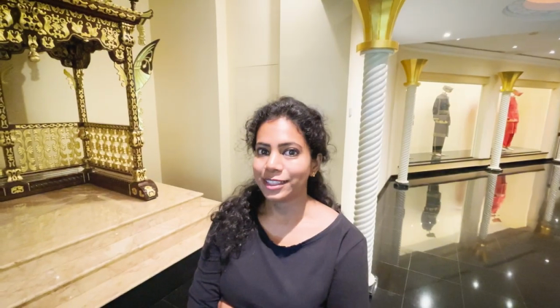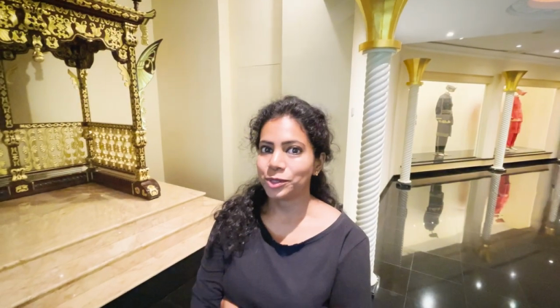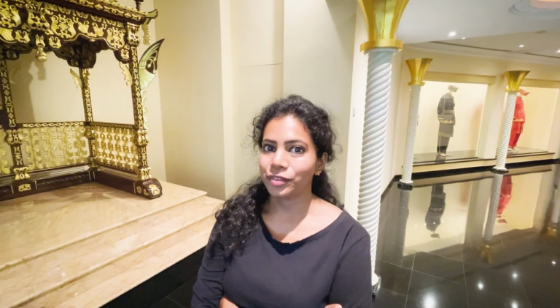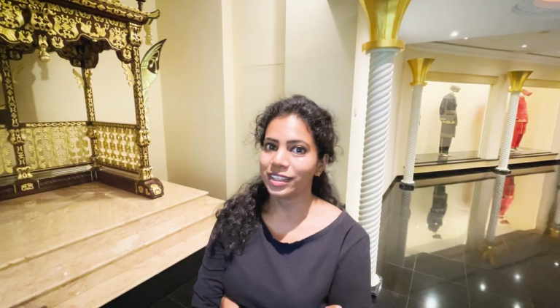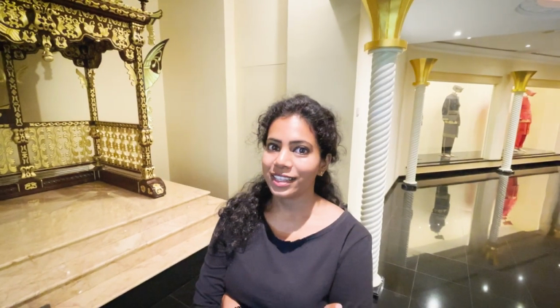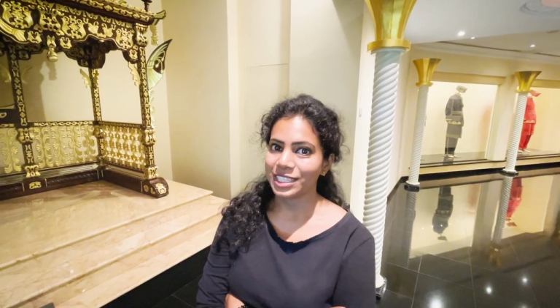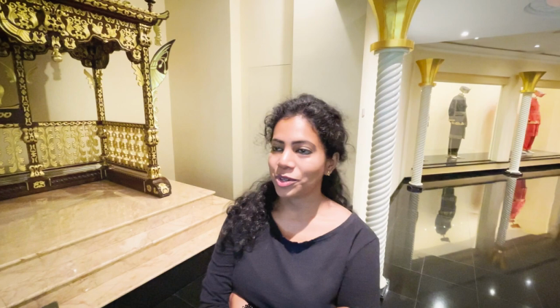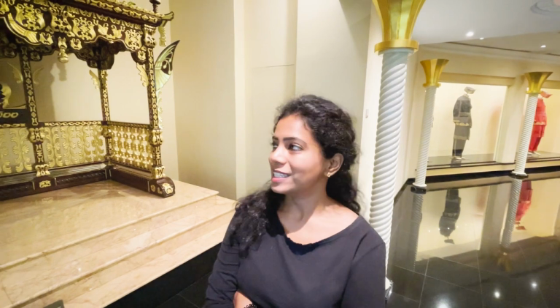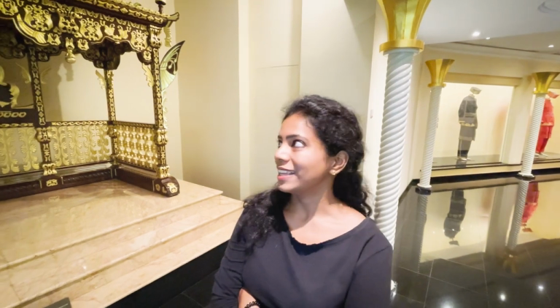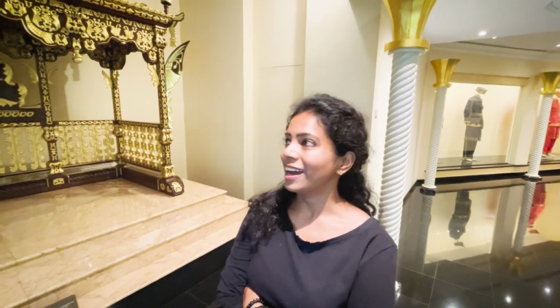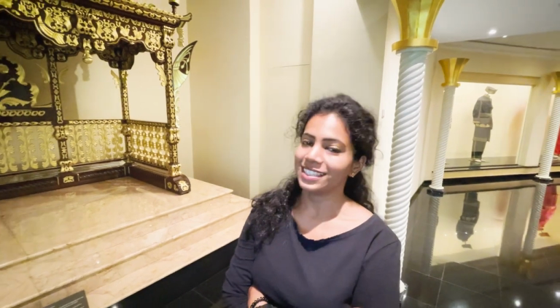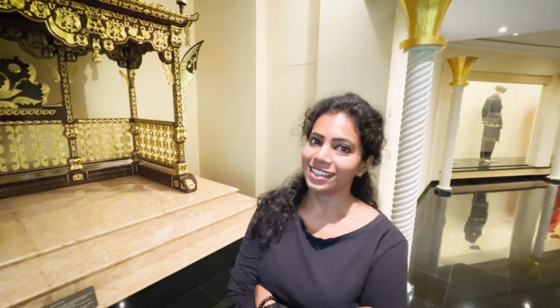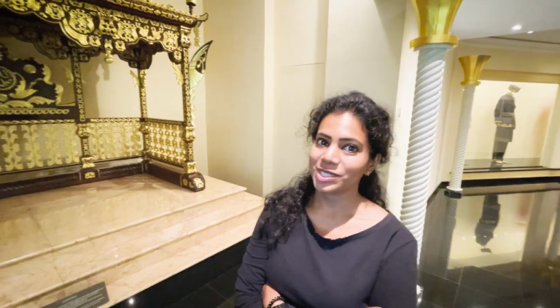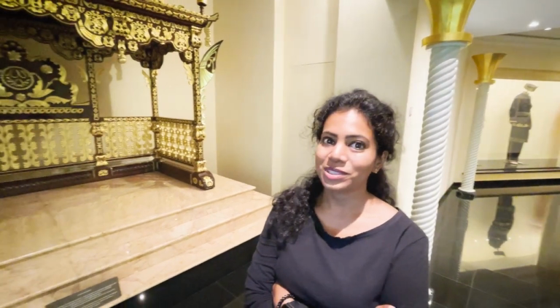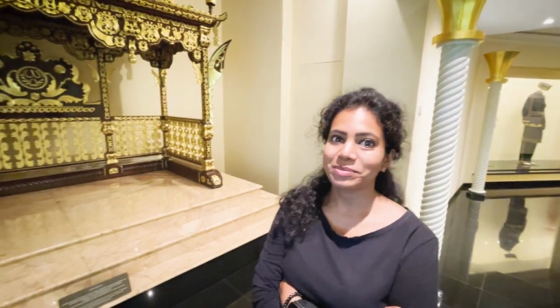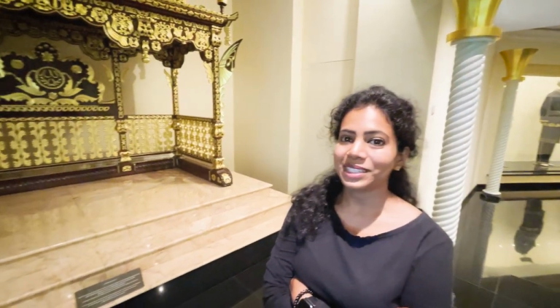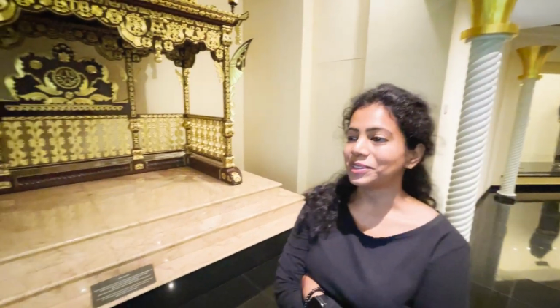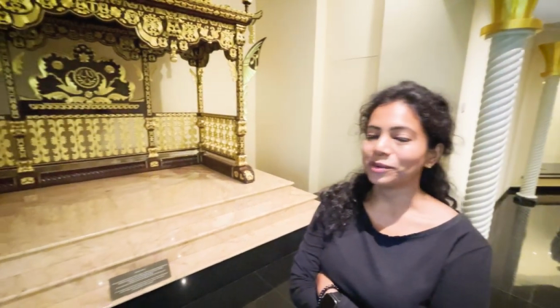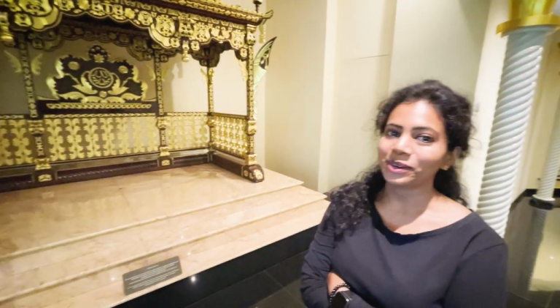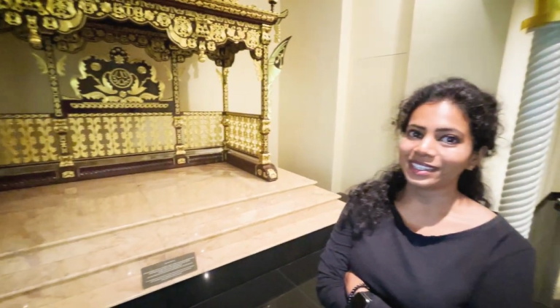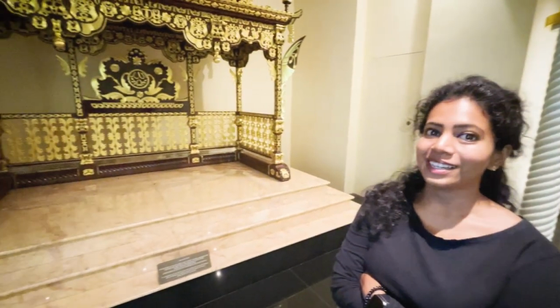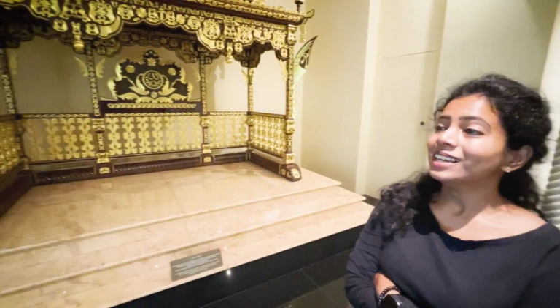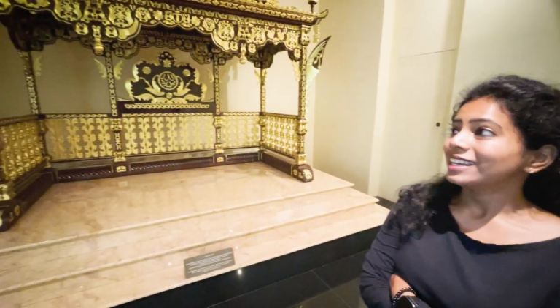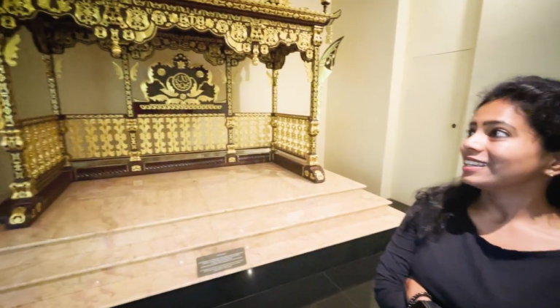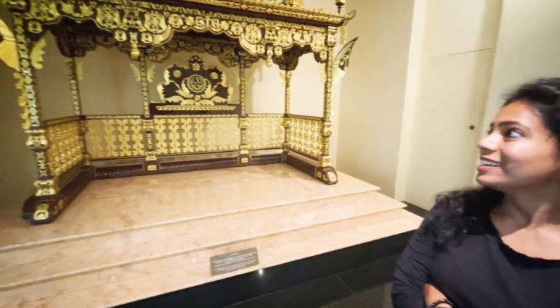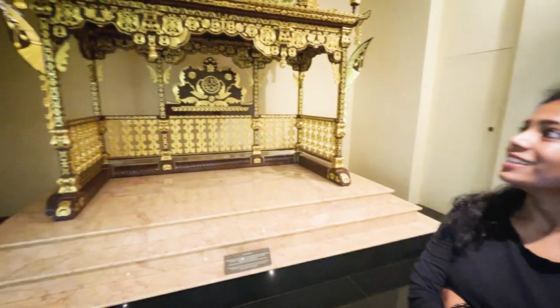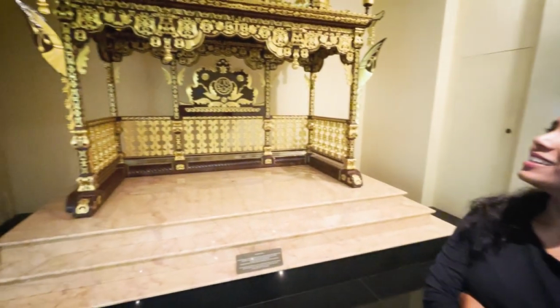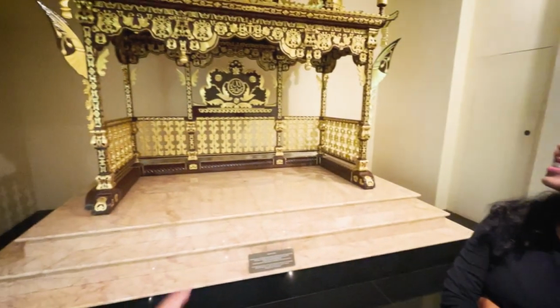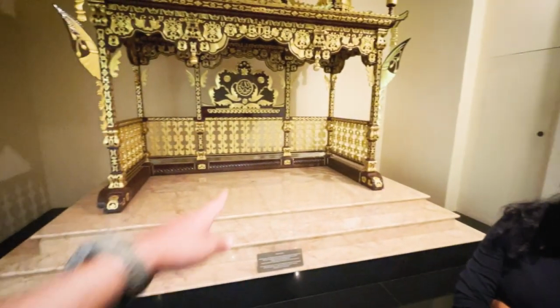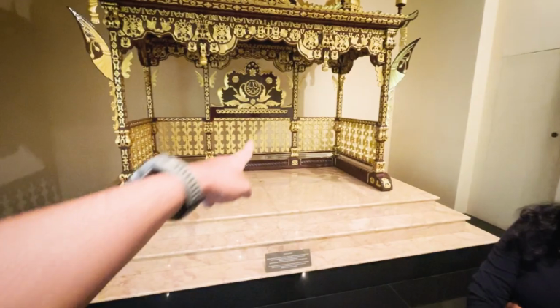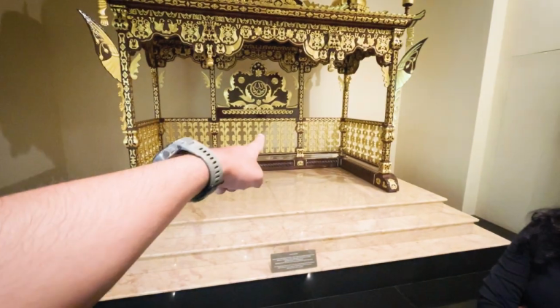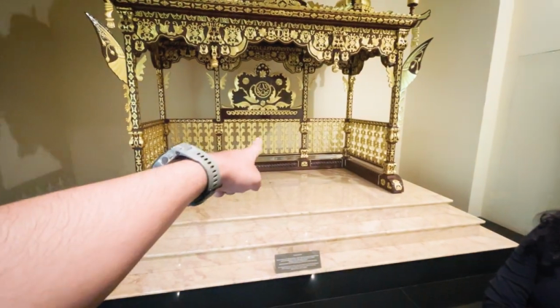The throne of the king is called Singh Hasana — similar to how we call it in India. In India, it's also Singh Hasana.